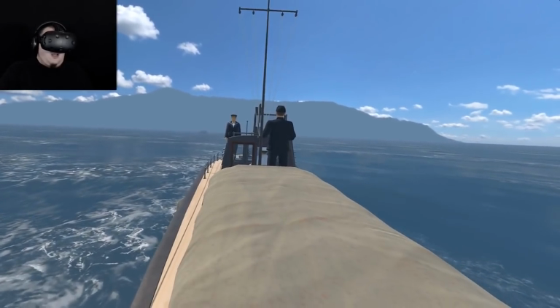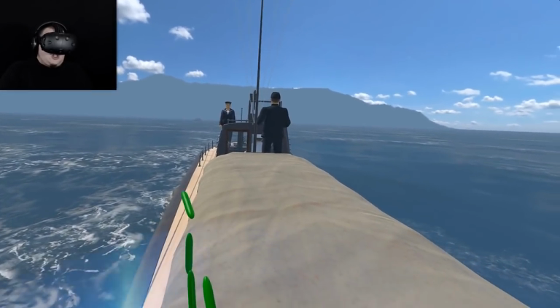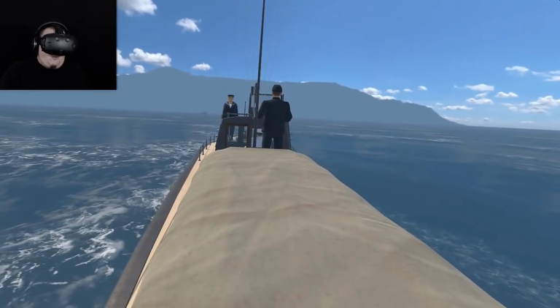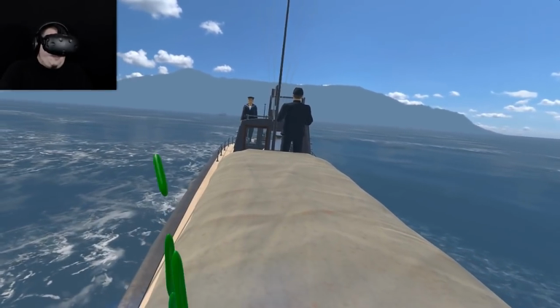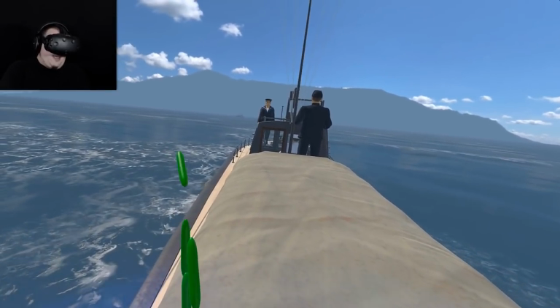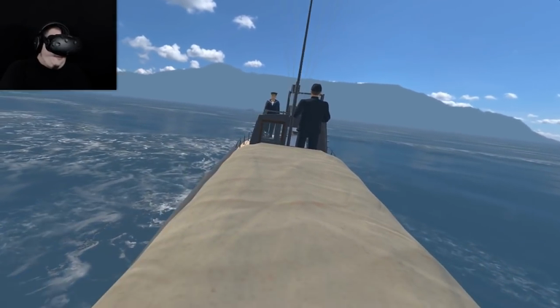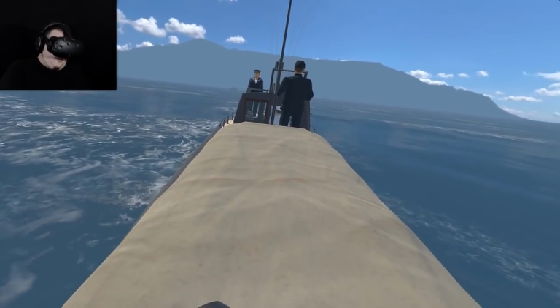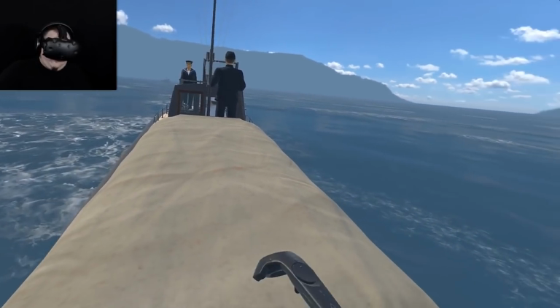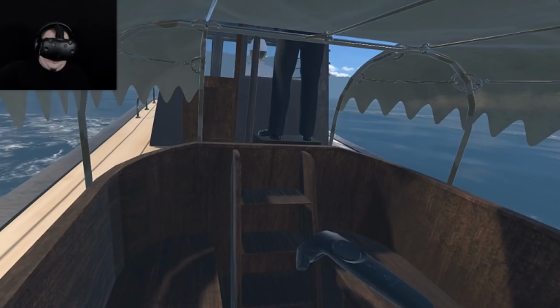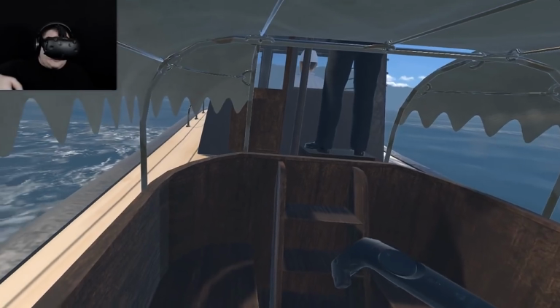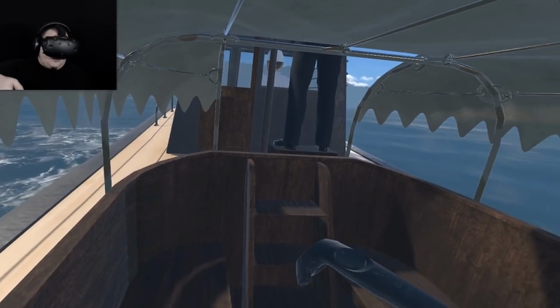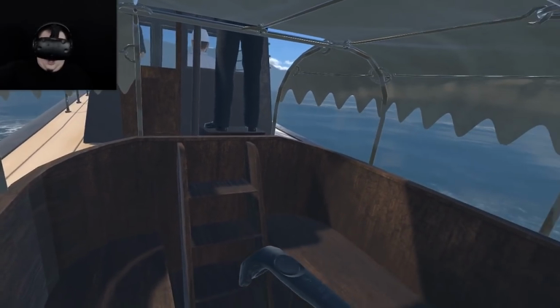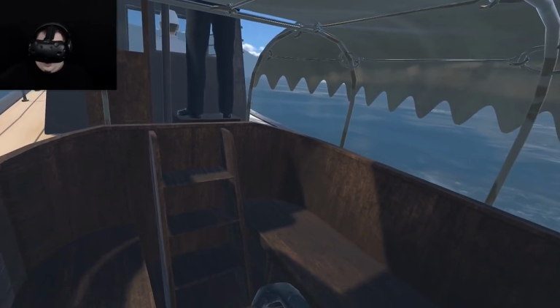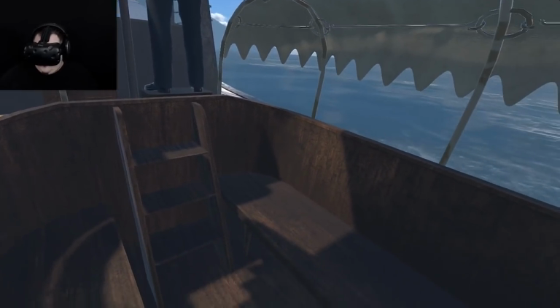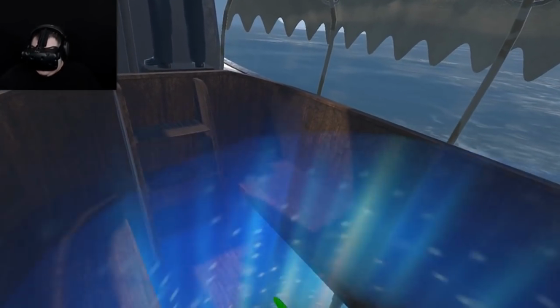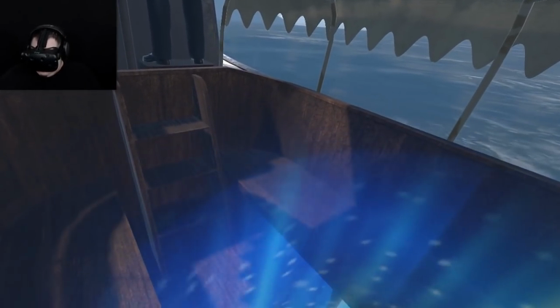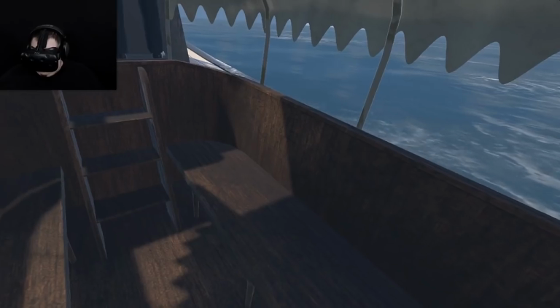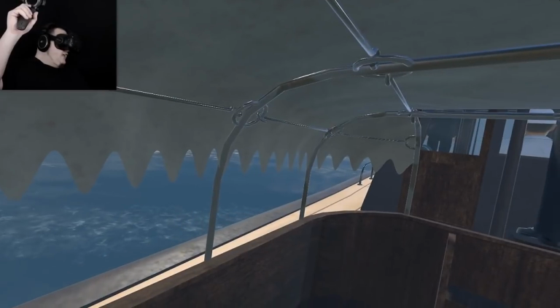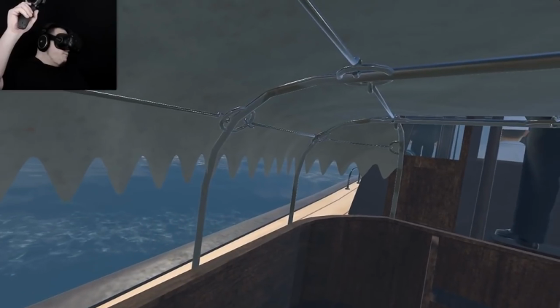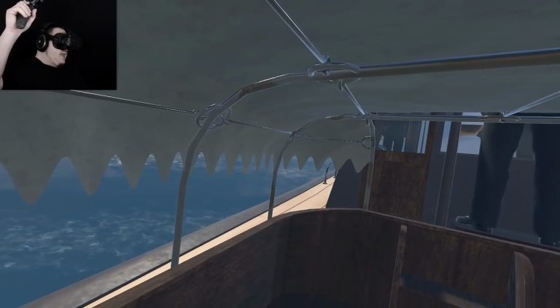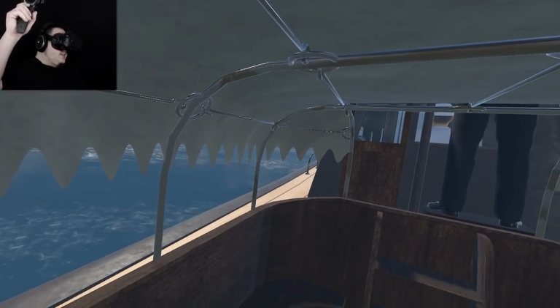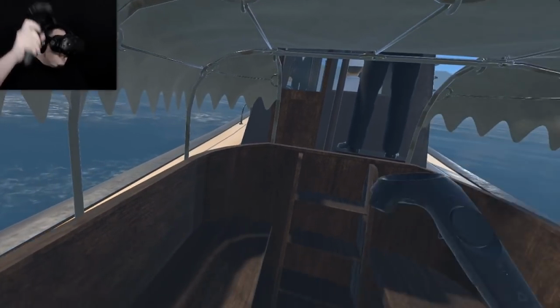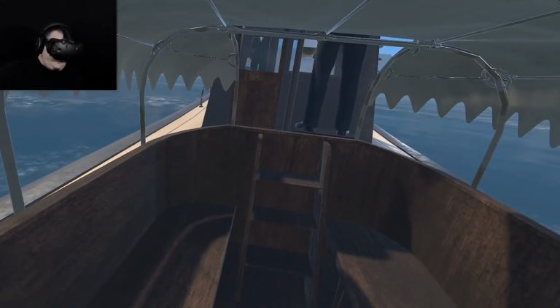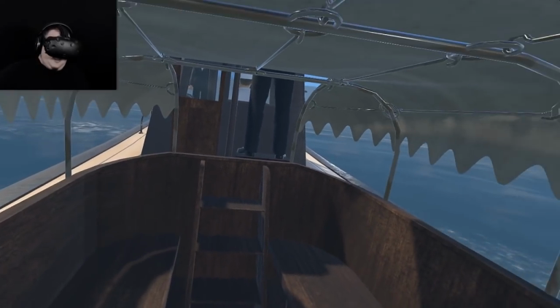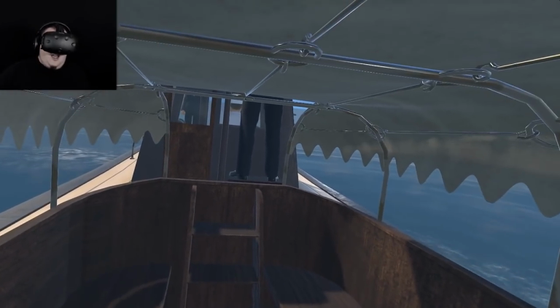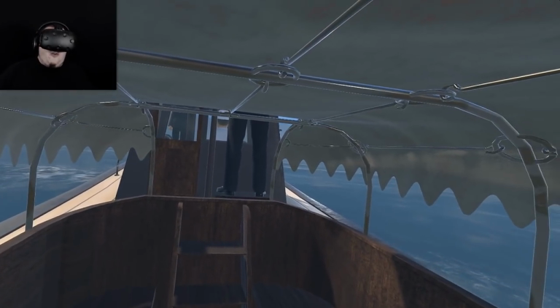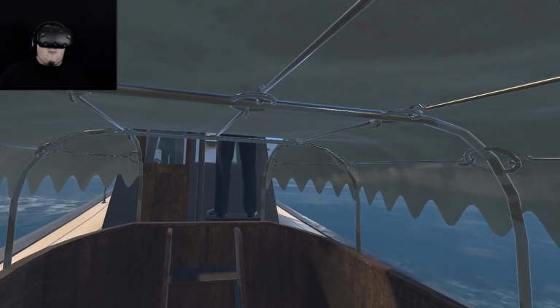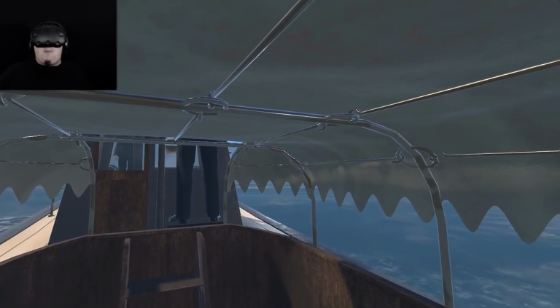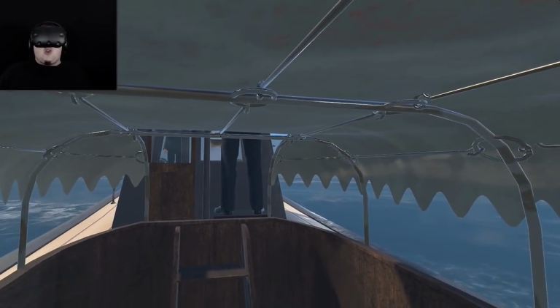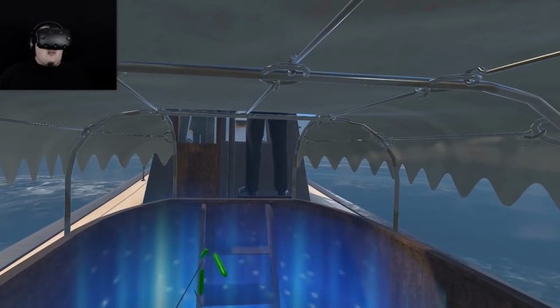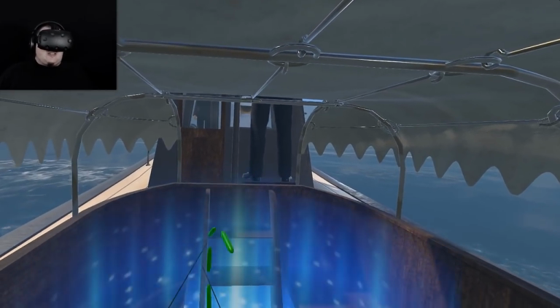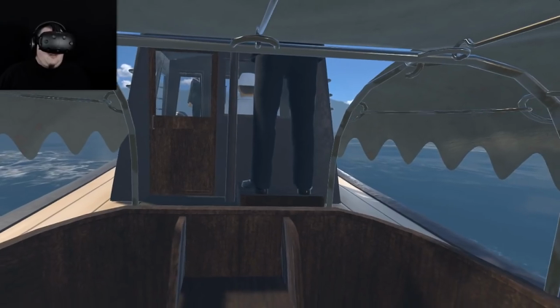I should probably behave. I'm stuck — I'm inside here. Well, this is pleasant. I feel like a proper tourist now.